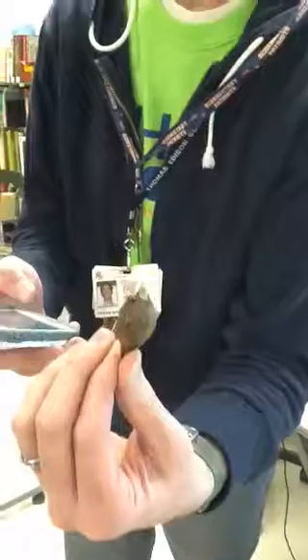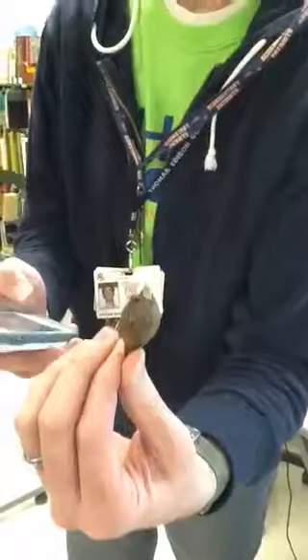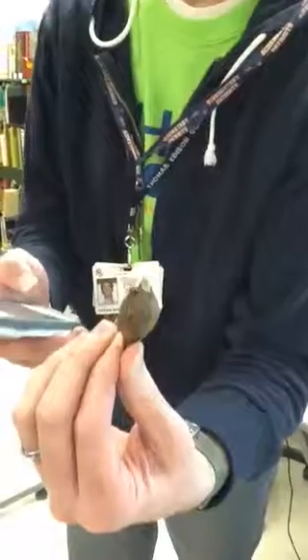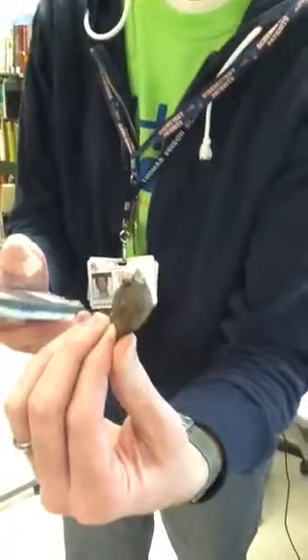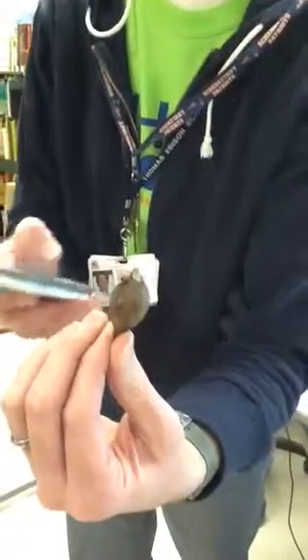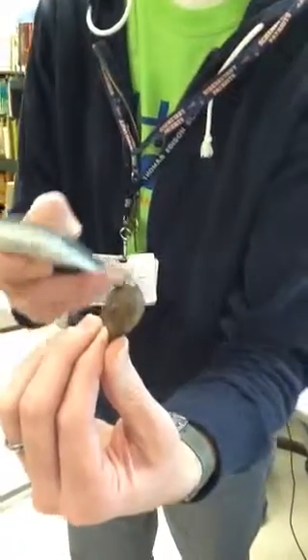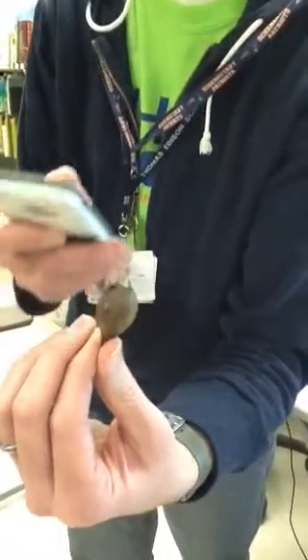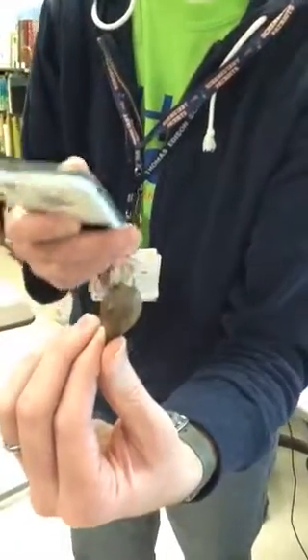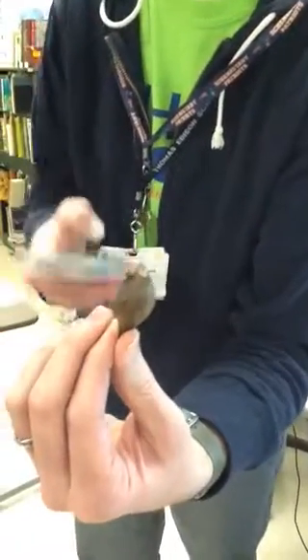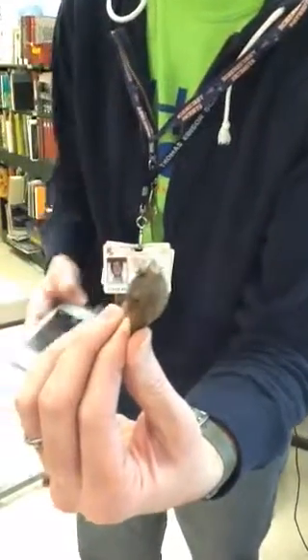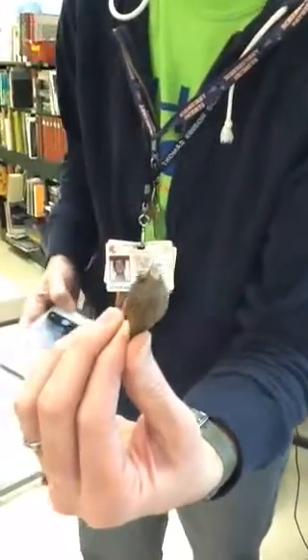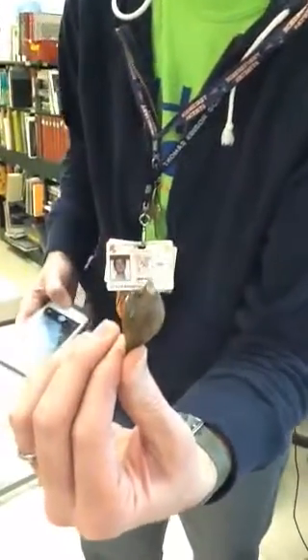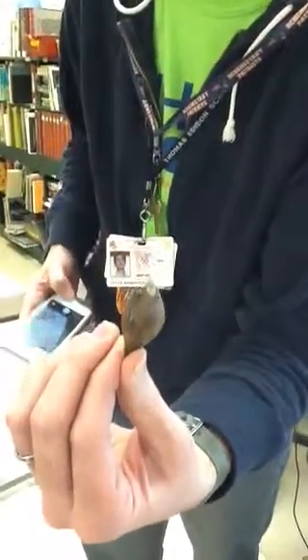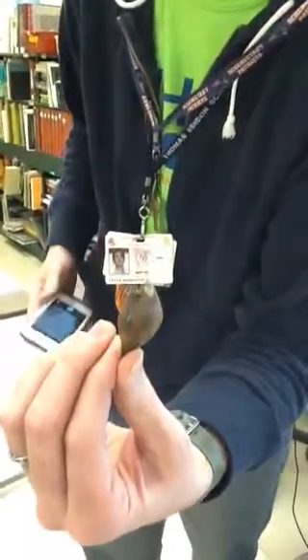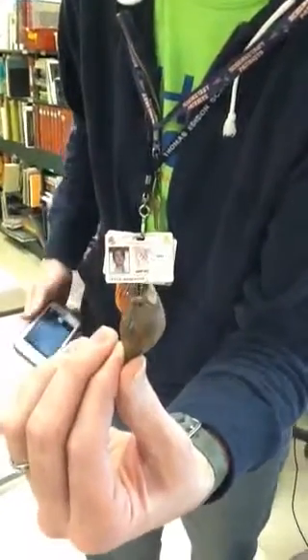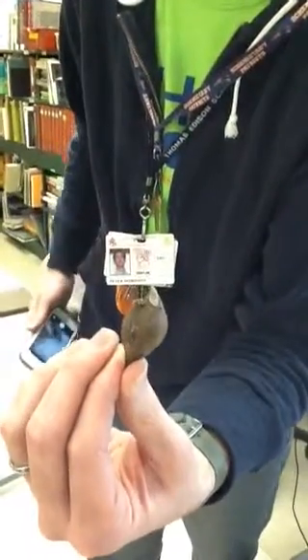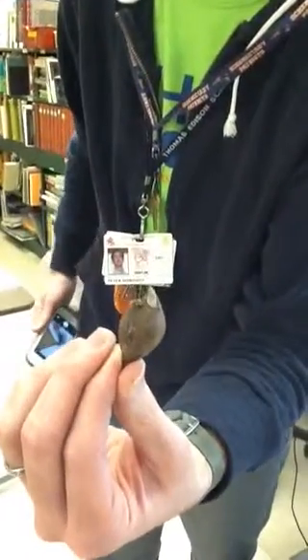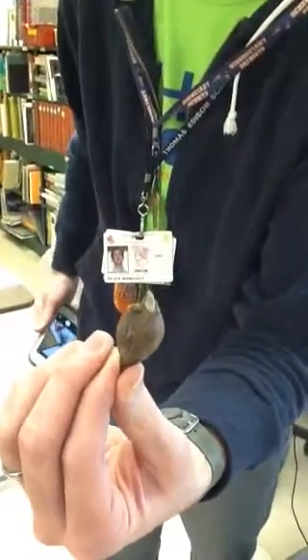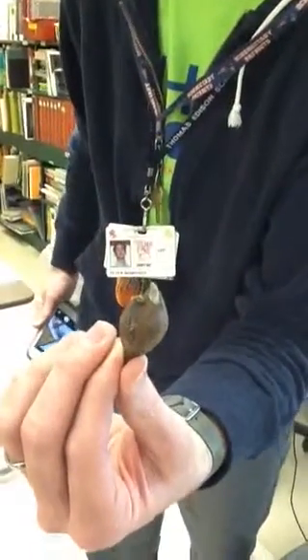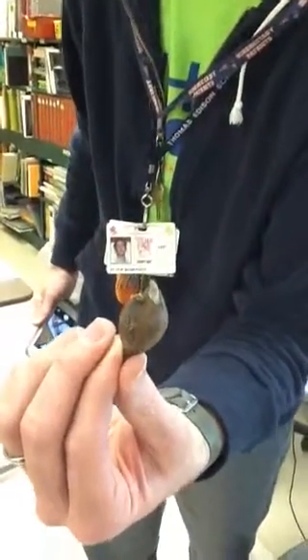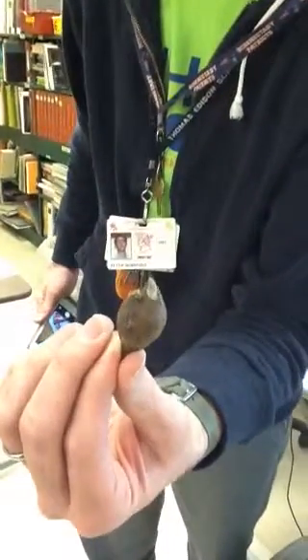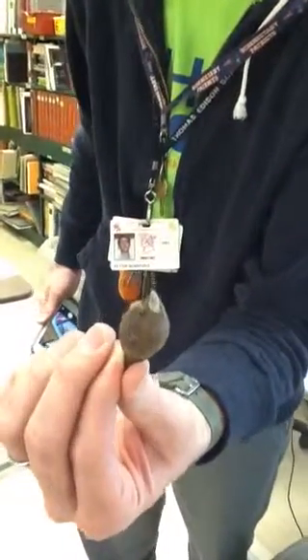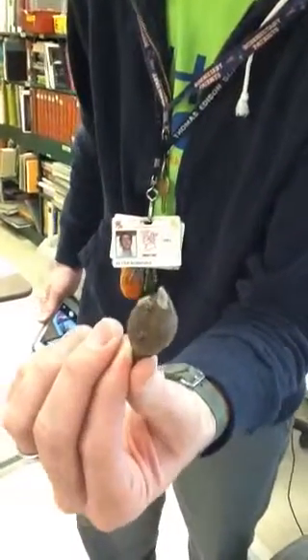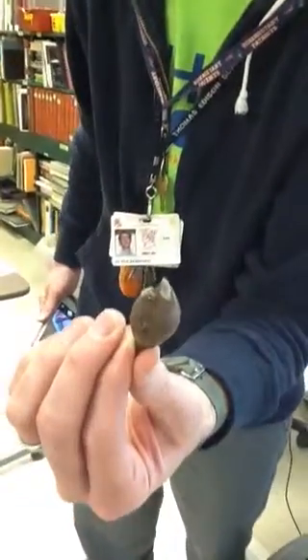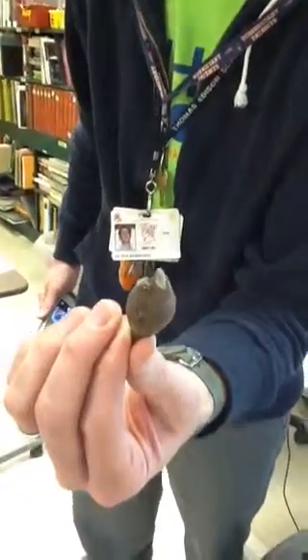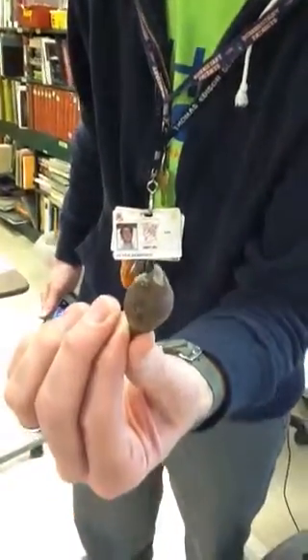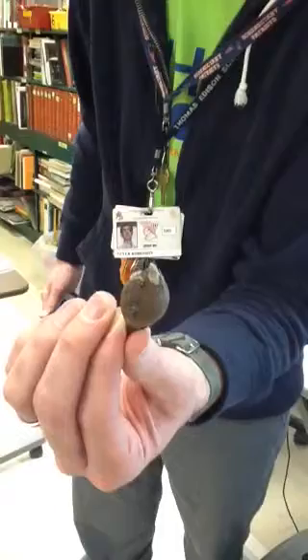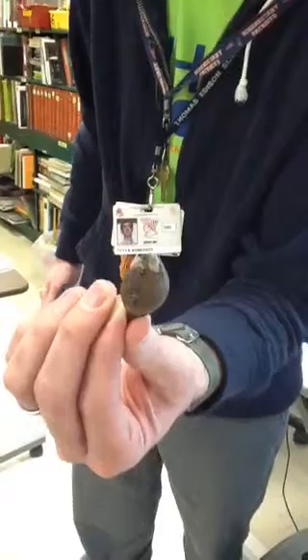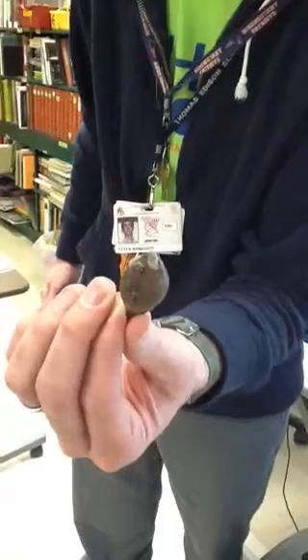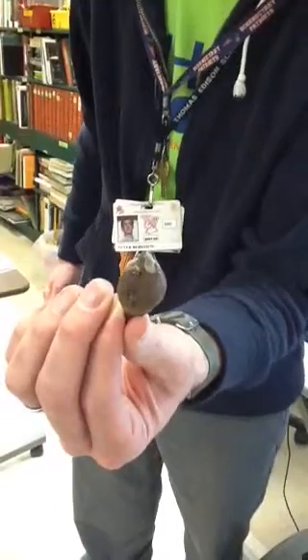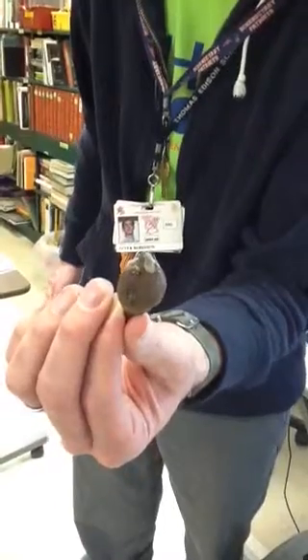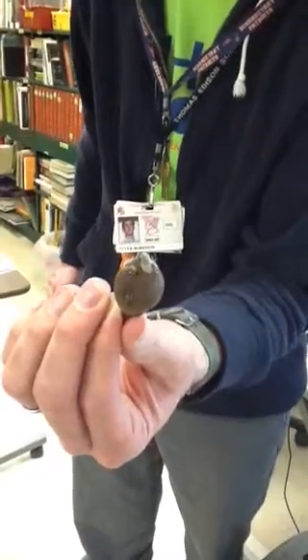Julia, you getting it? Yeah, that's cool. Can you see it? And the rest of the bug was still inside of it.